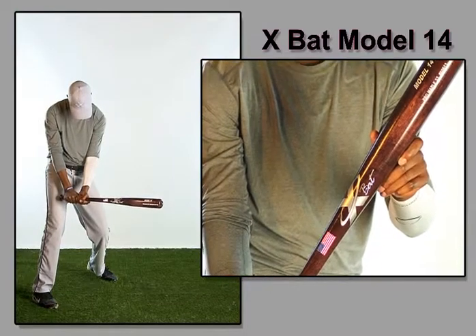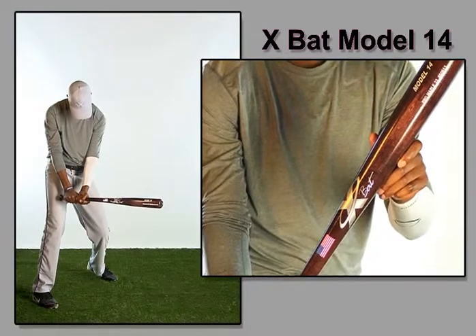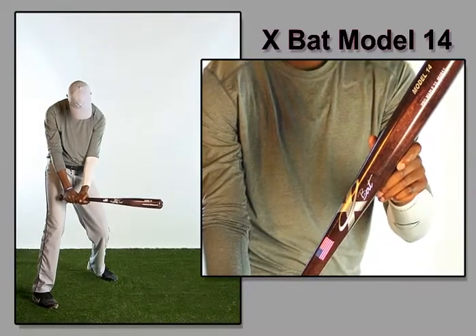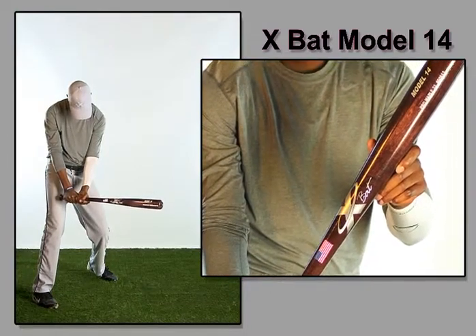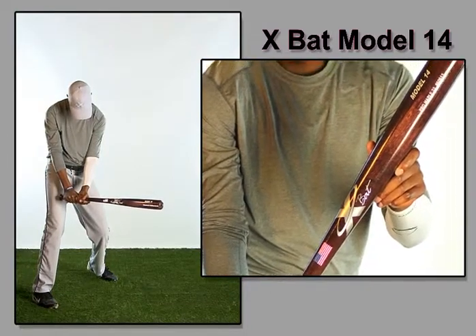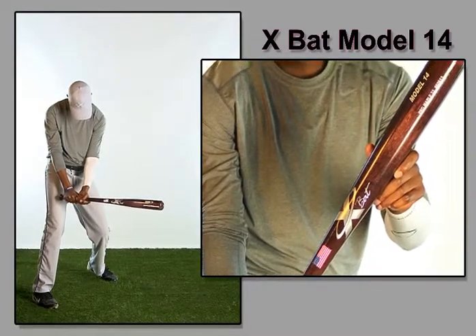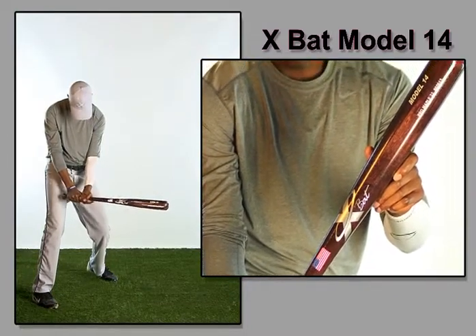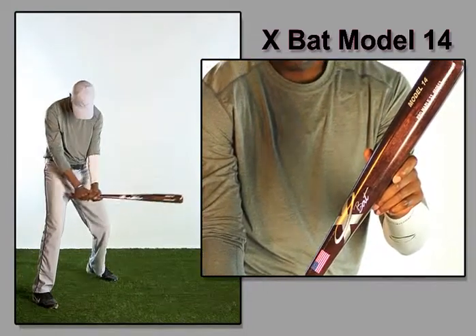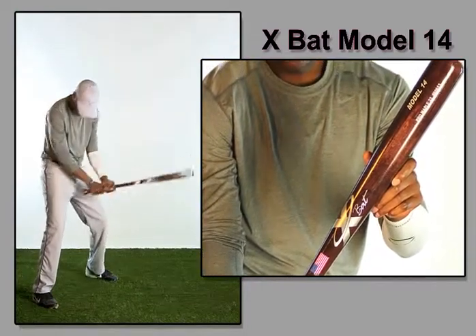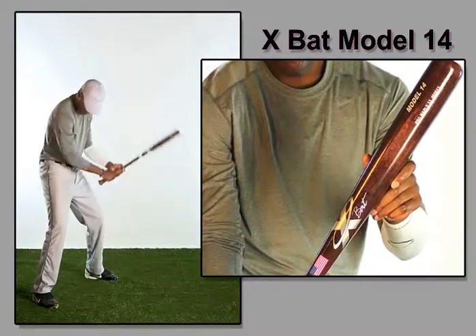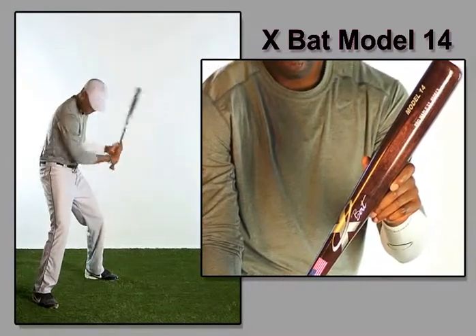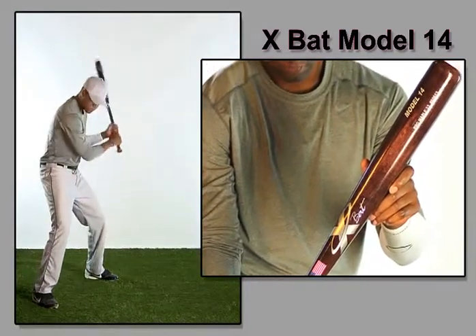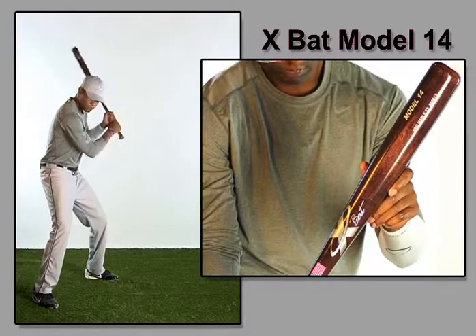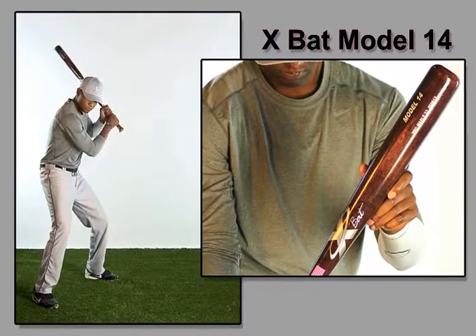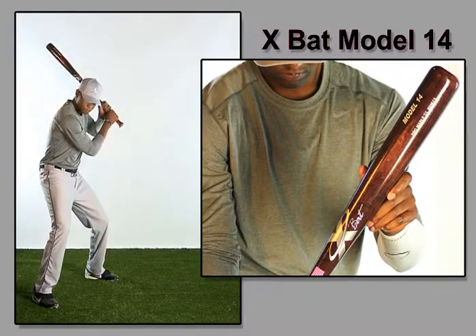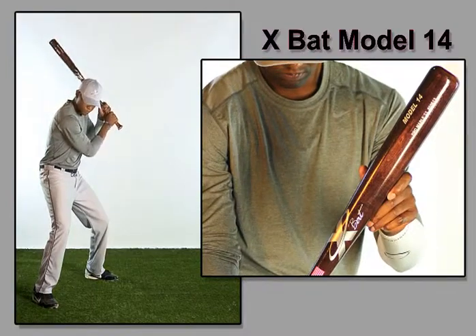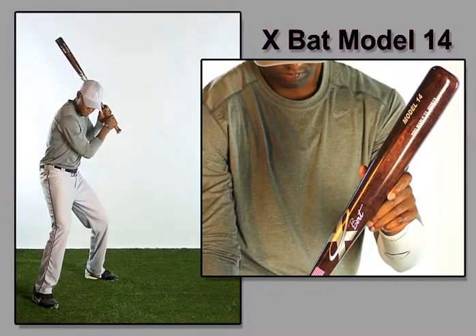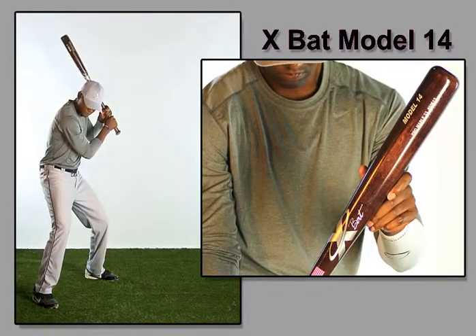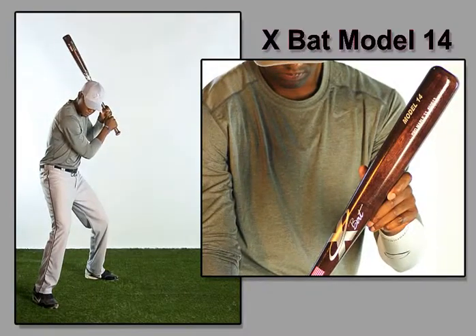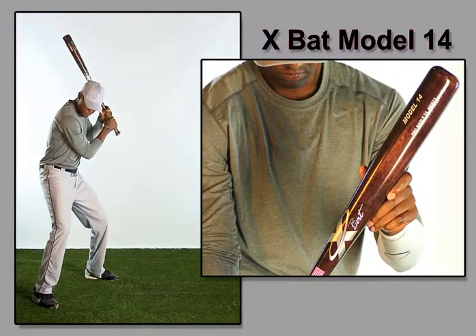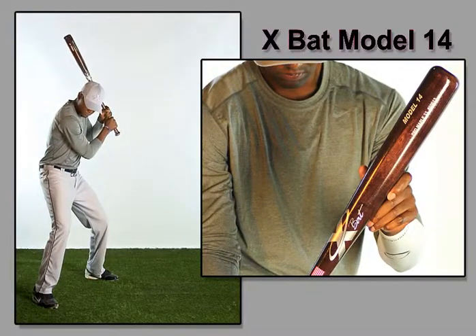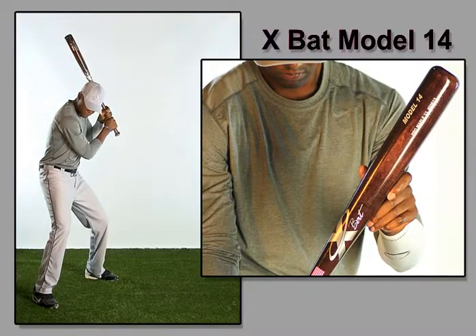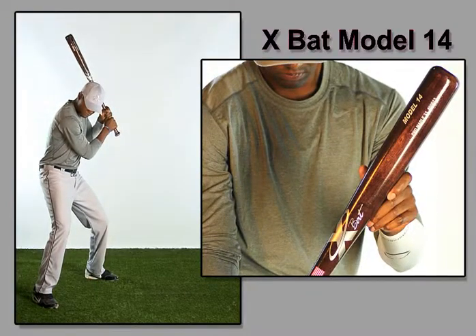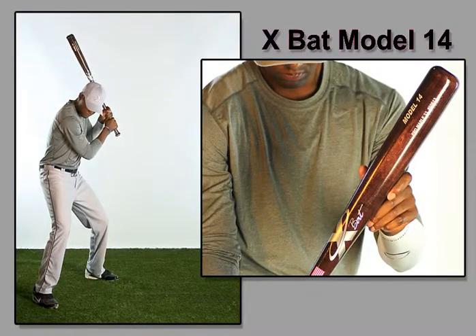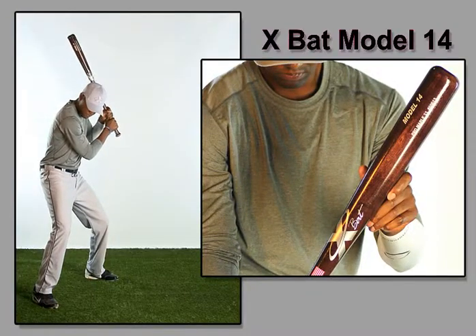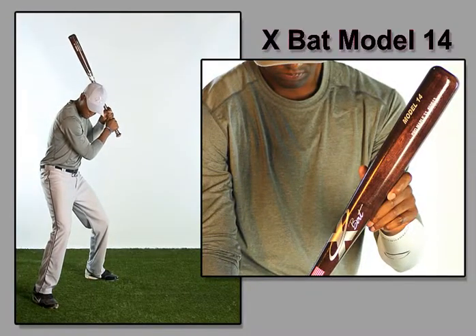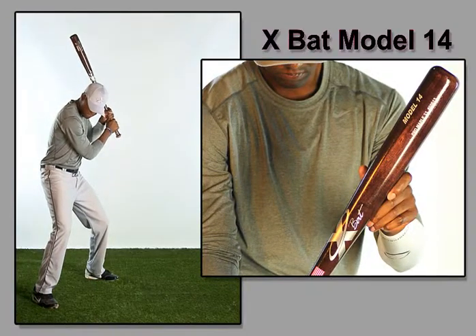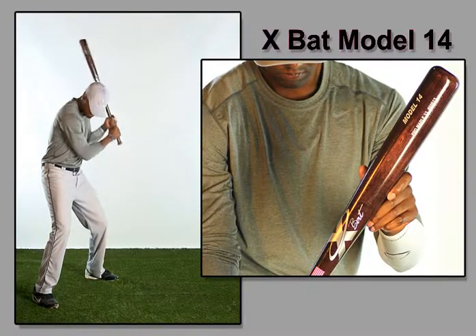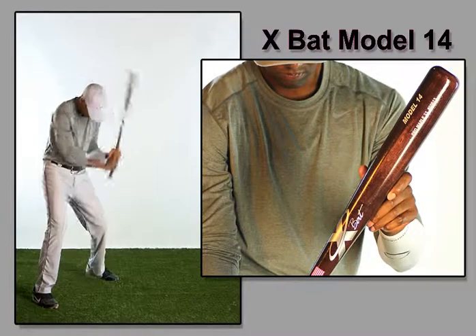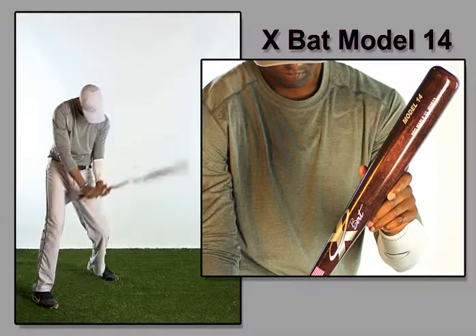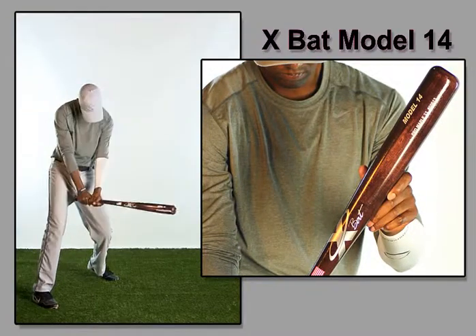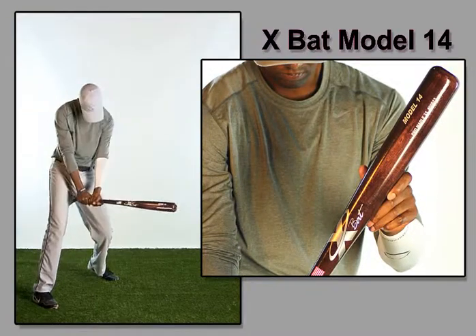This is a bat for both gap and power hitters who like thin handles. It is finished in a rich mahogany stain.